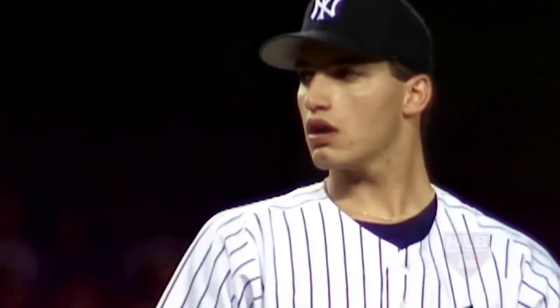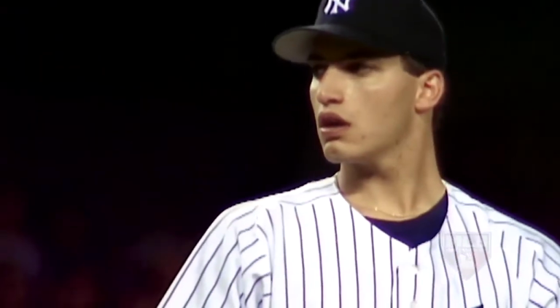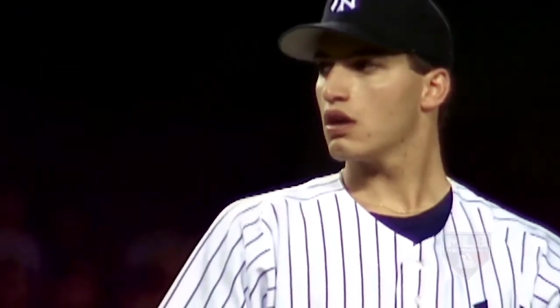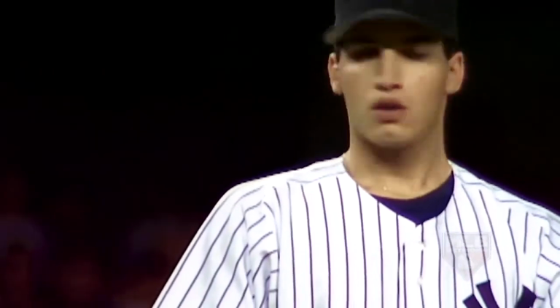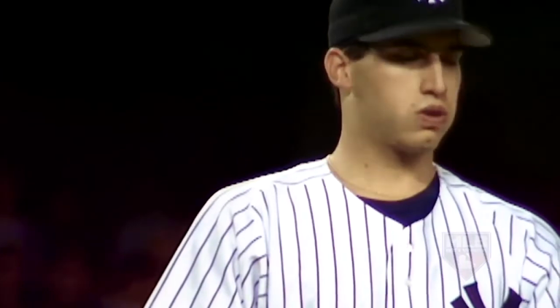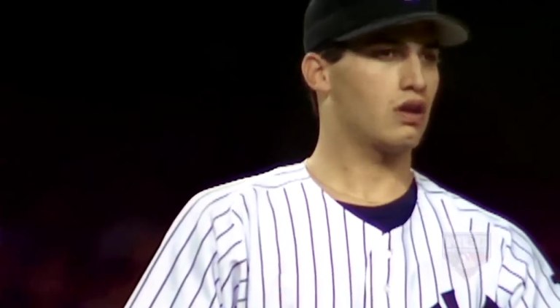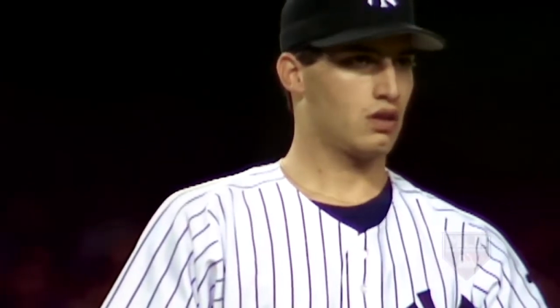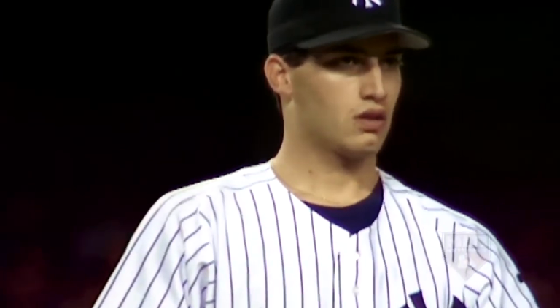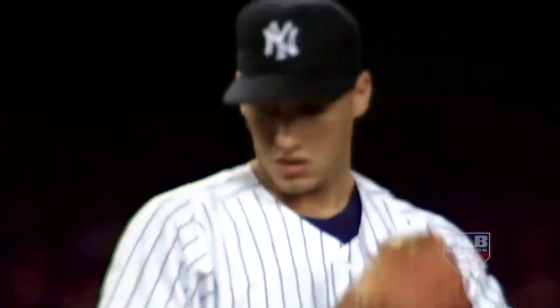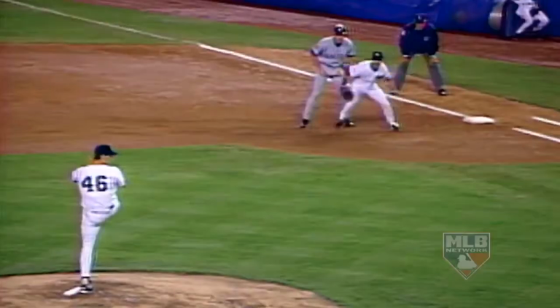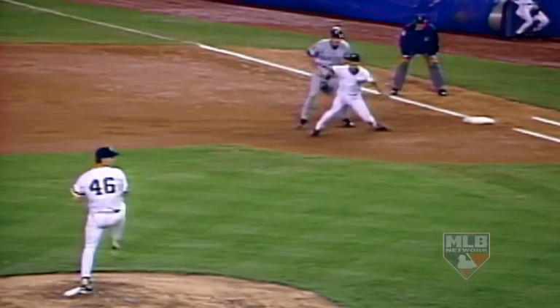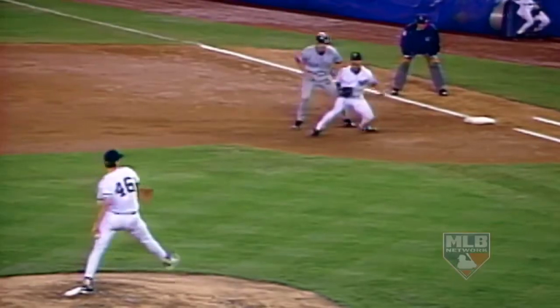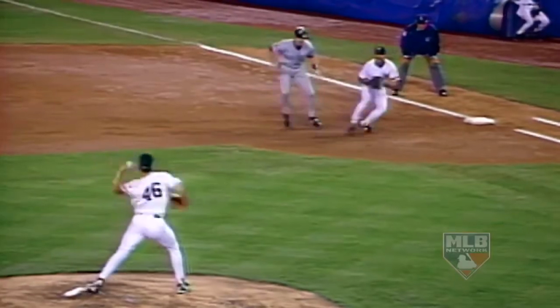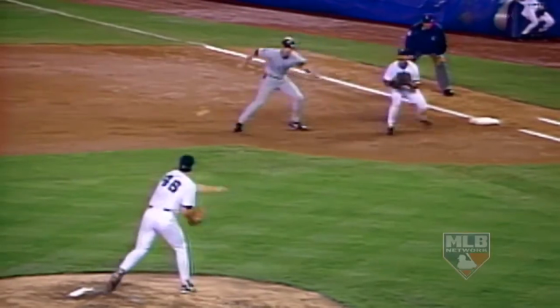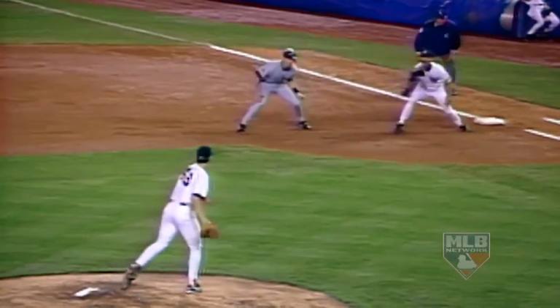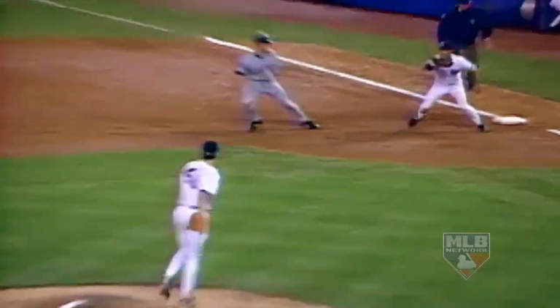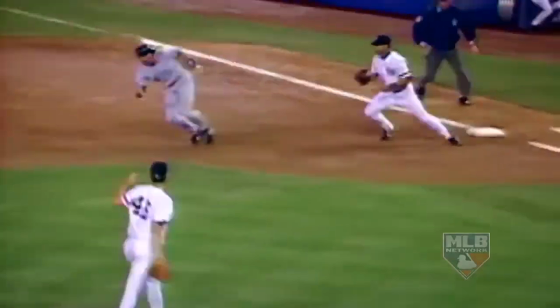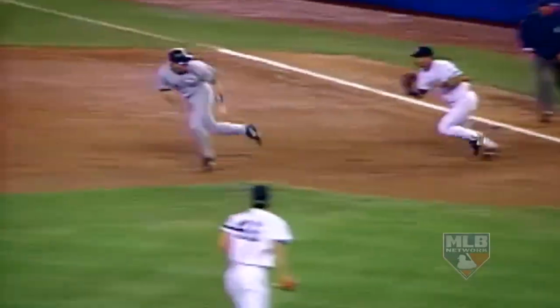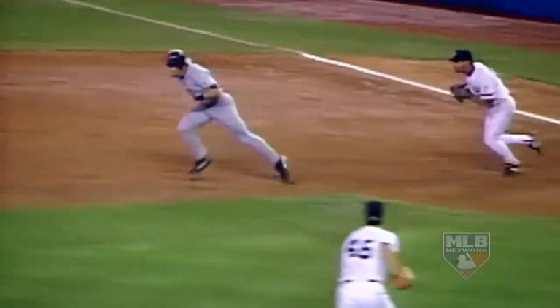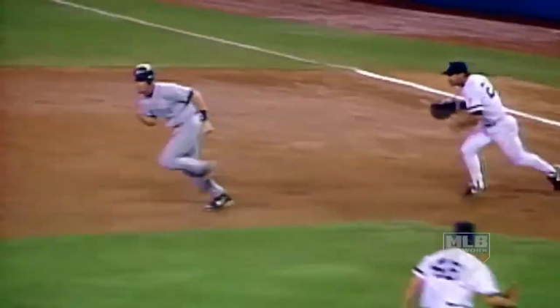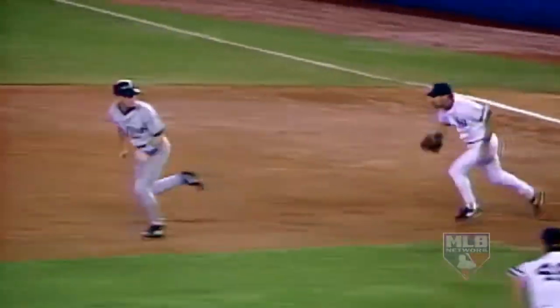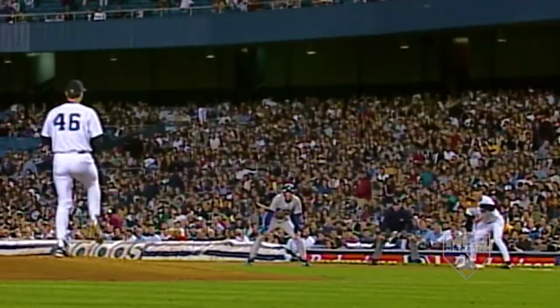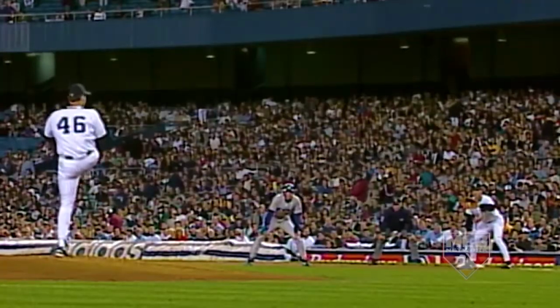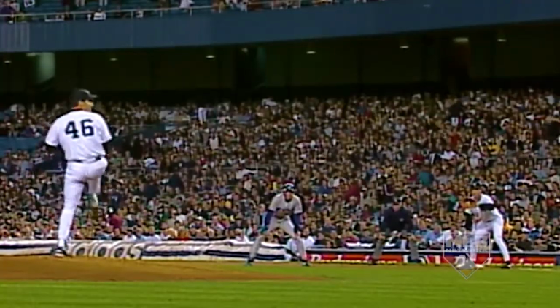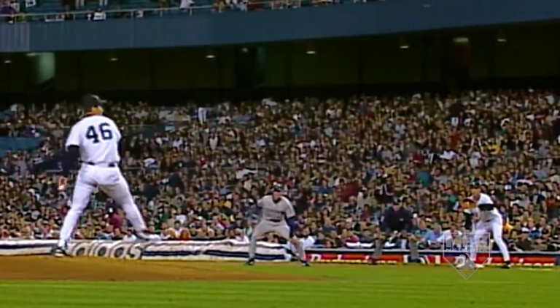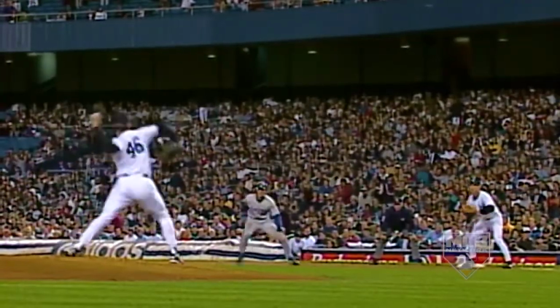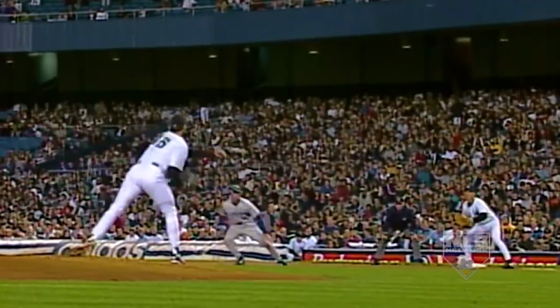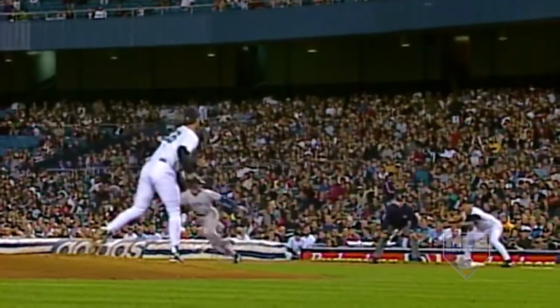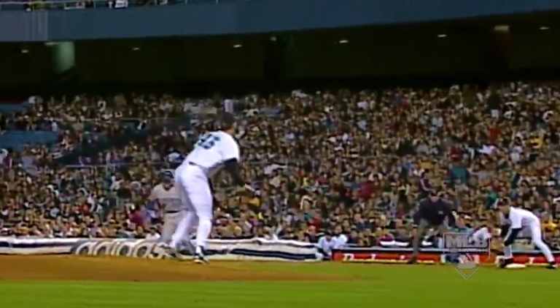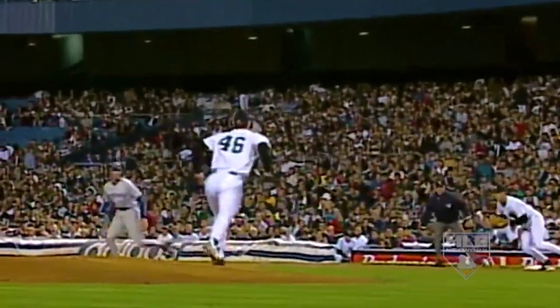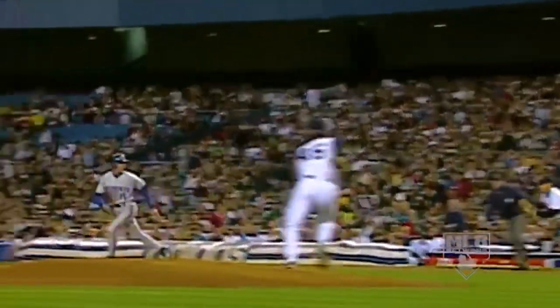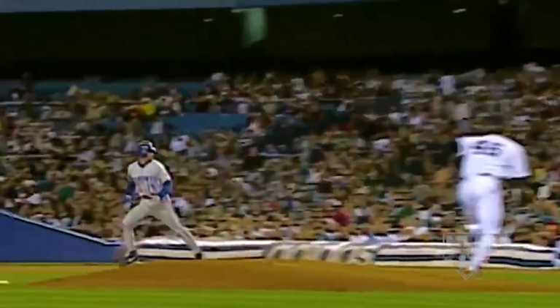3-2 the count, runner at first and one out — got him picked off. One of the awesome strengths of his game.